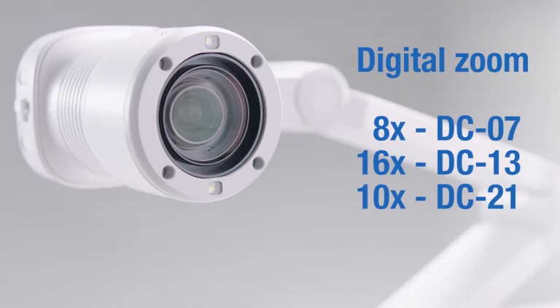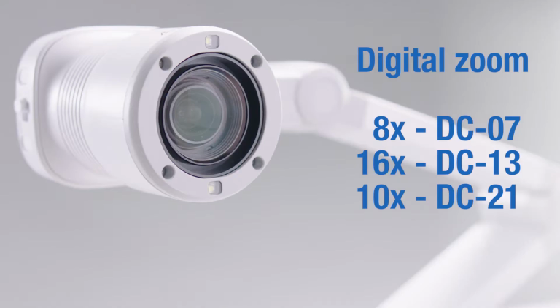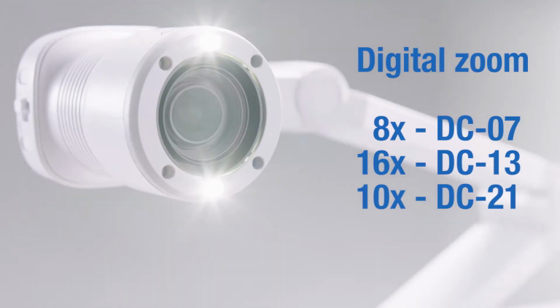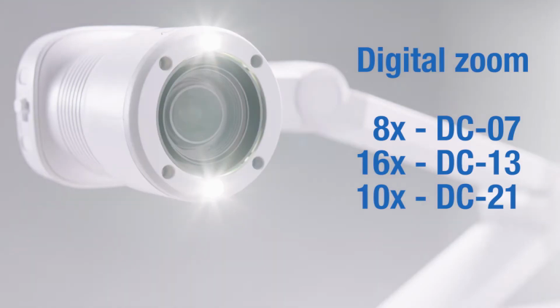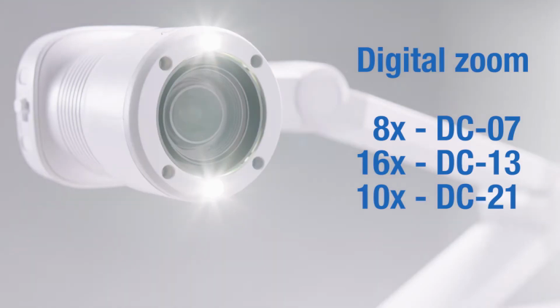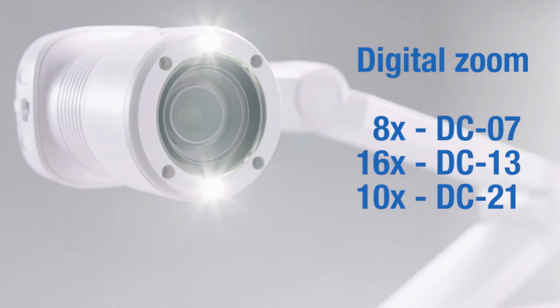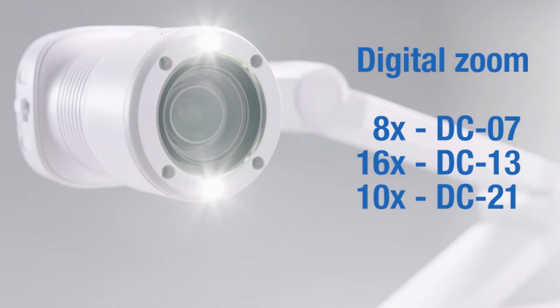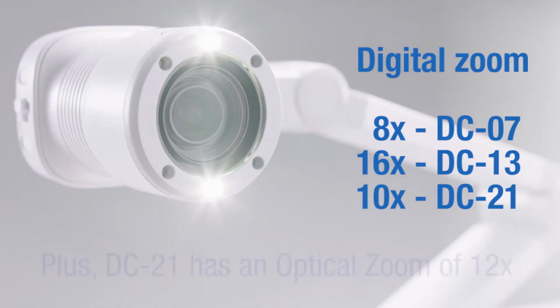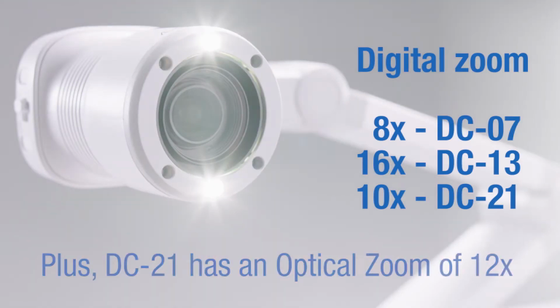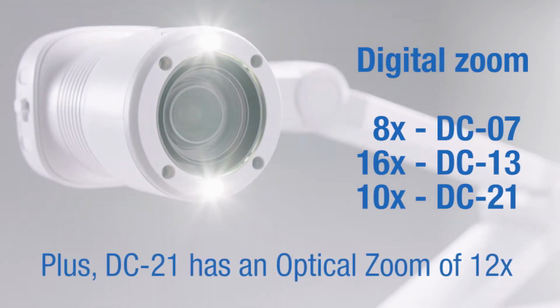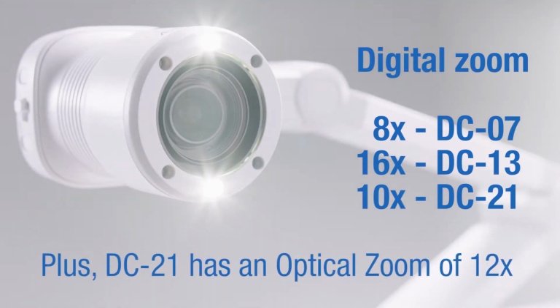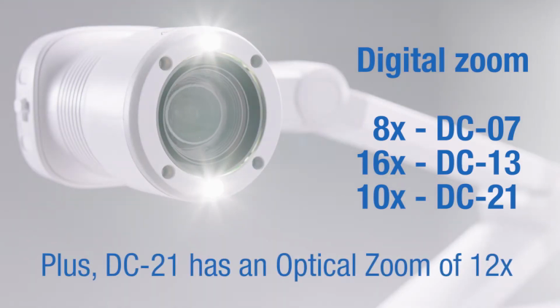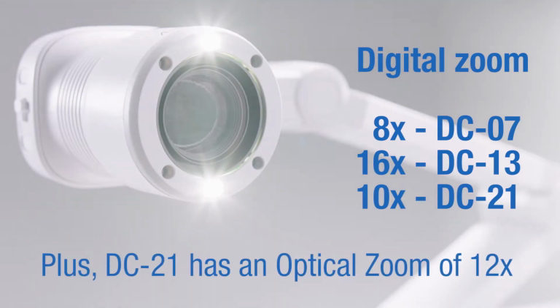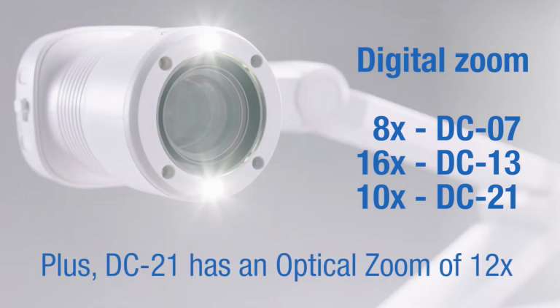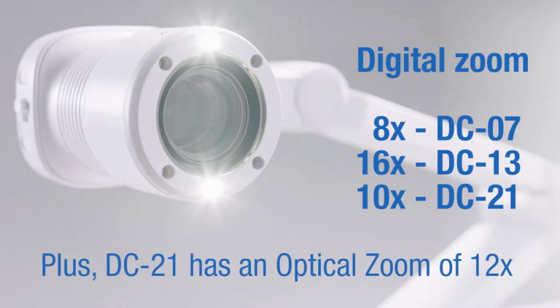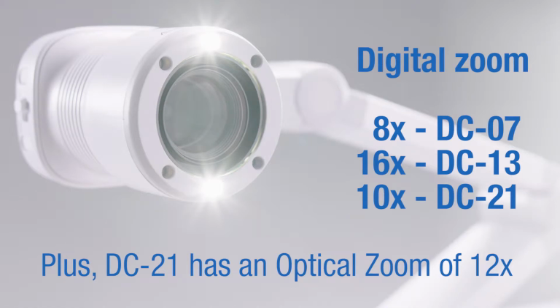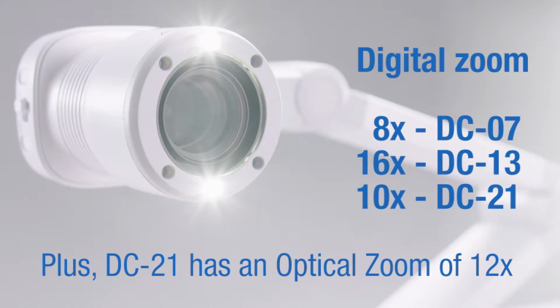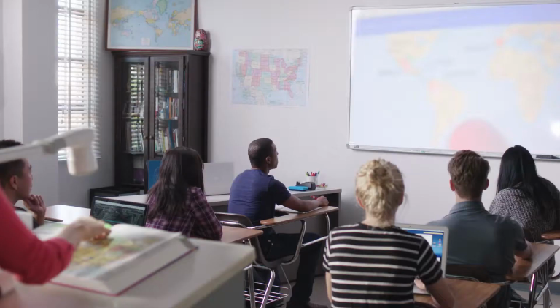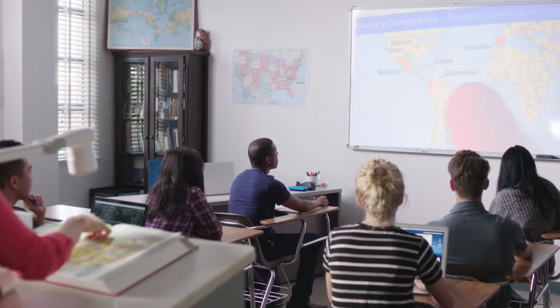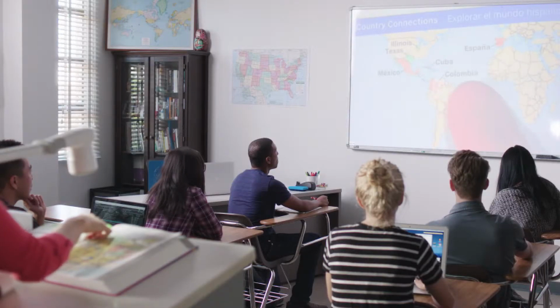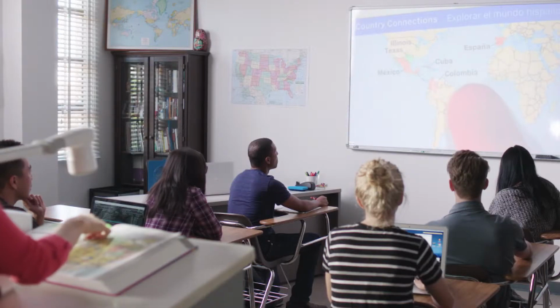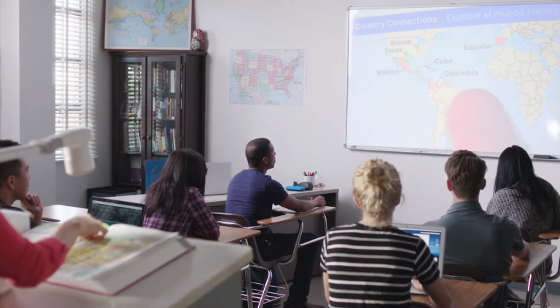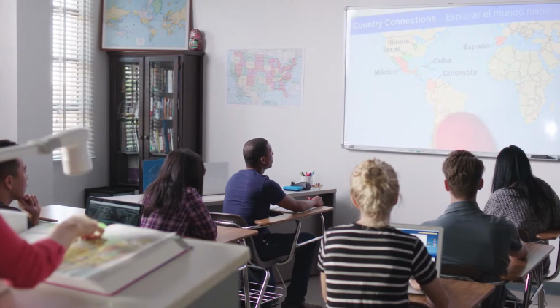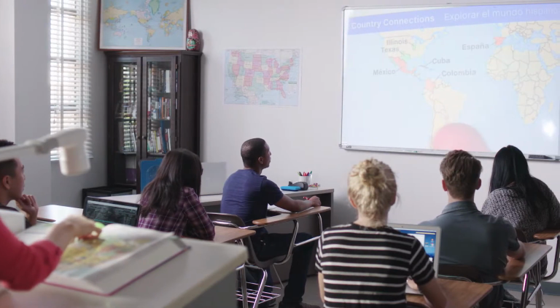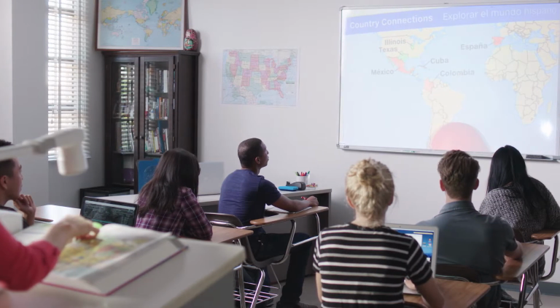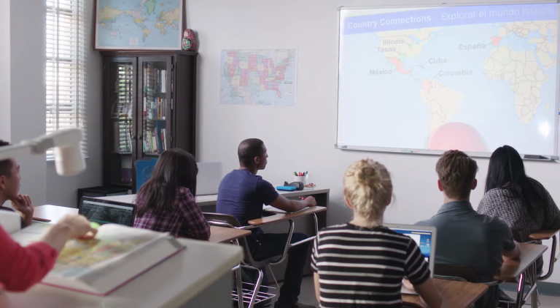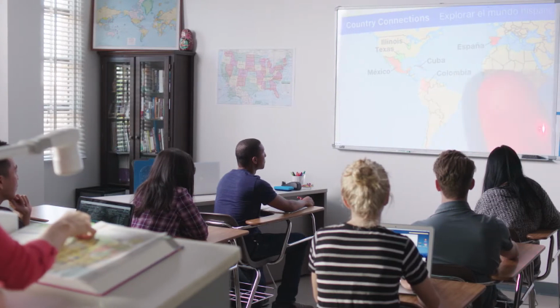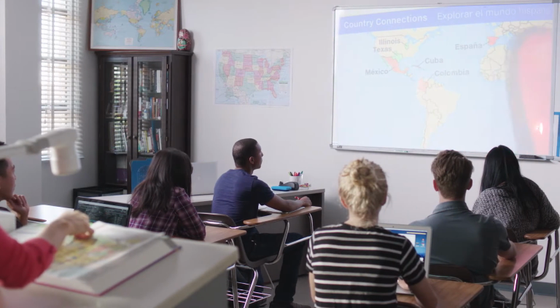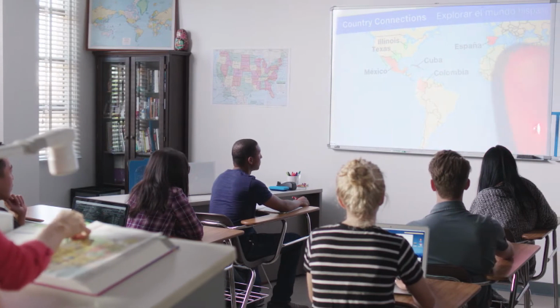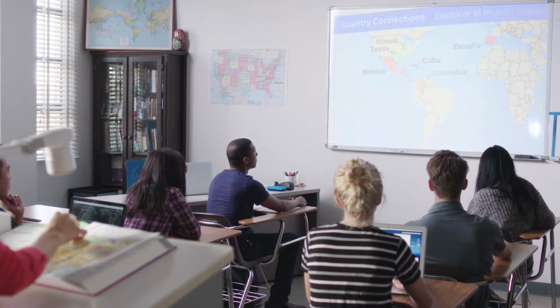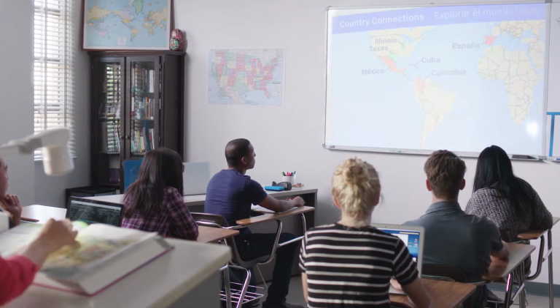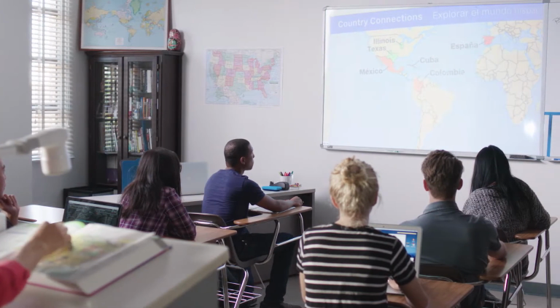The DC21 features 1080p resolution and 12x optical zoom, so teachers can project documents and objects in incredible detail.